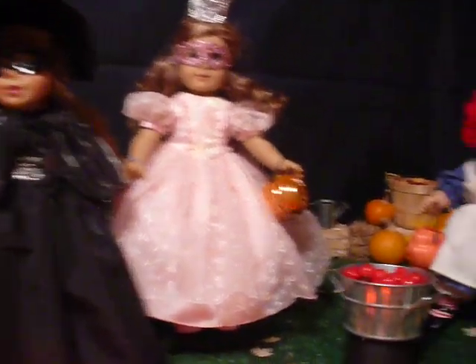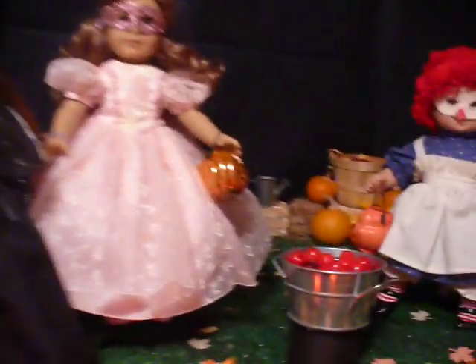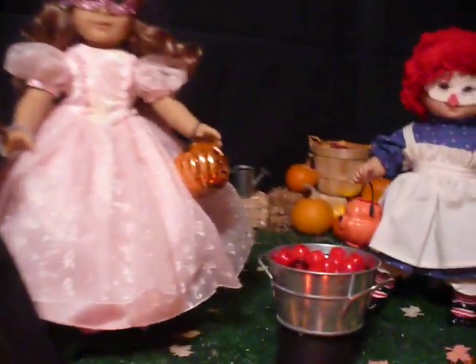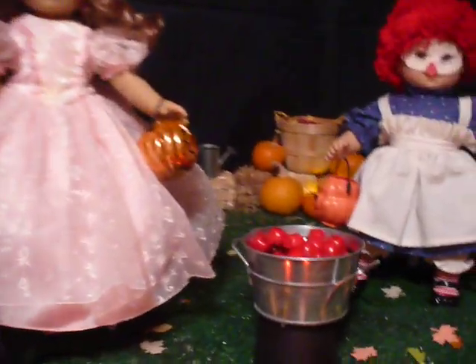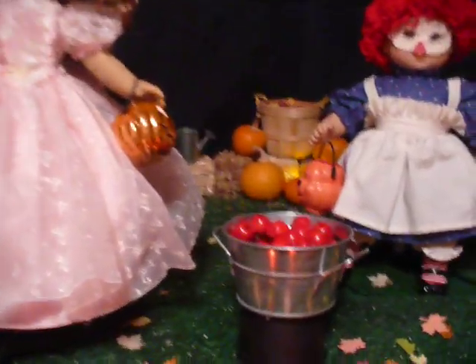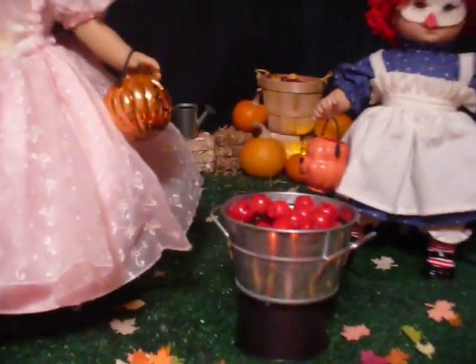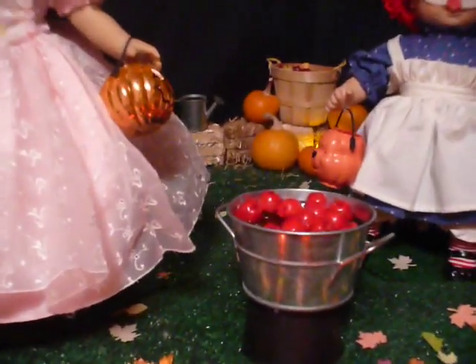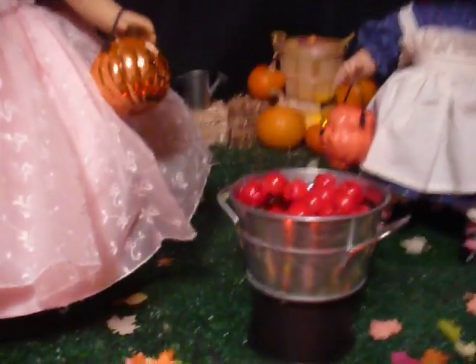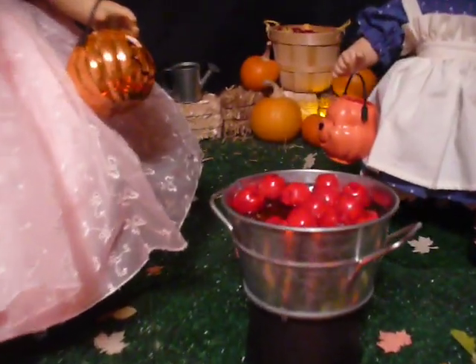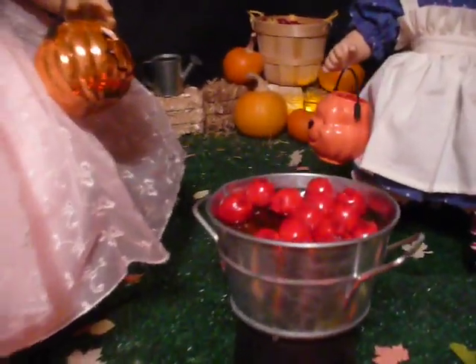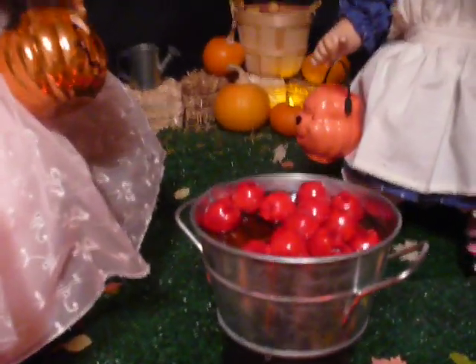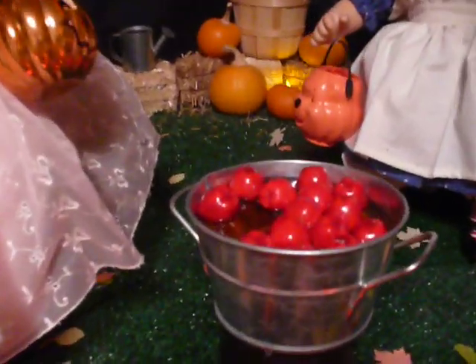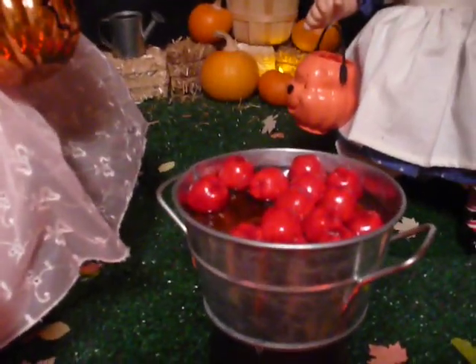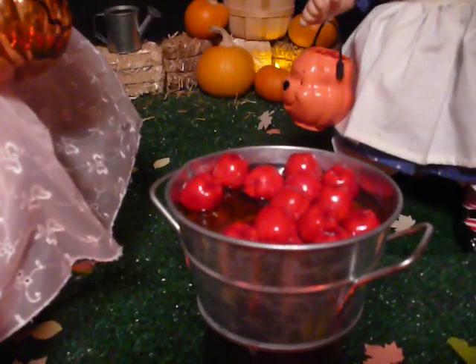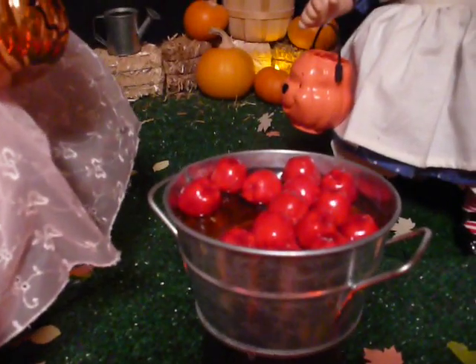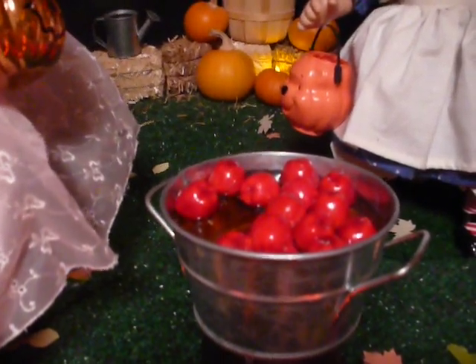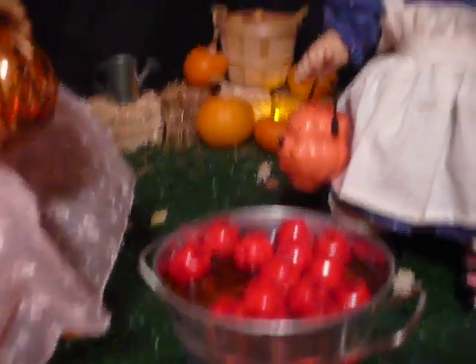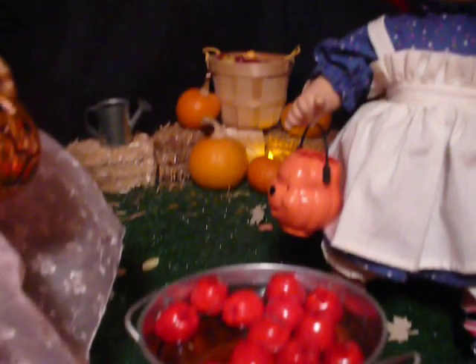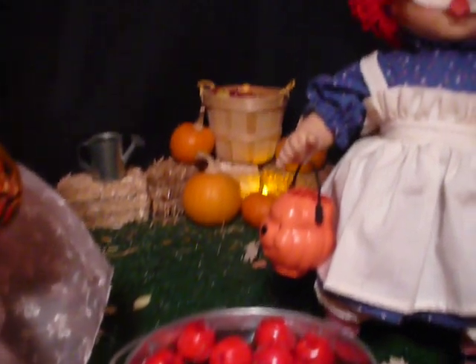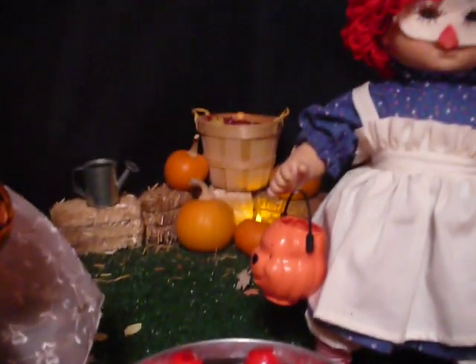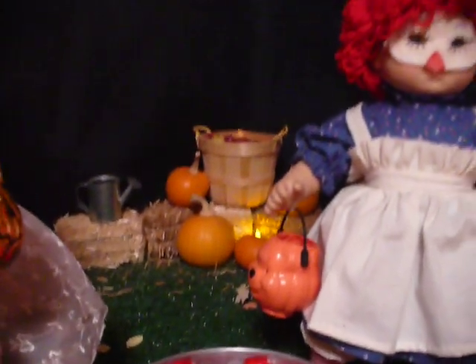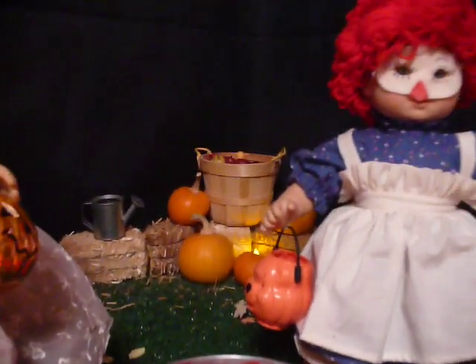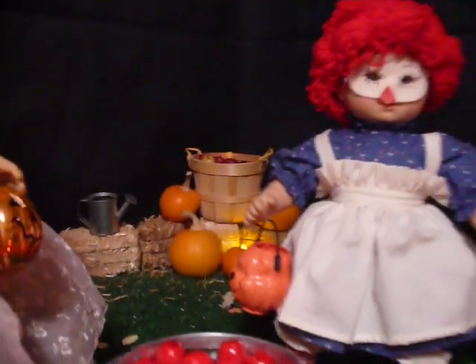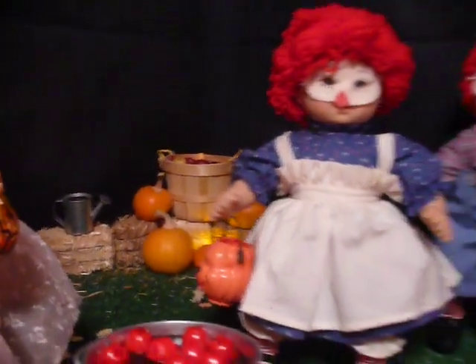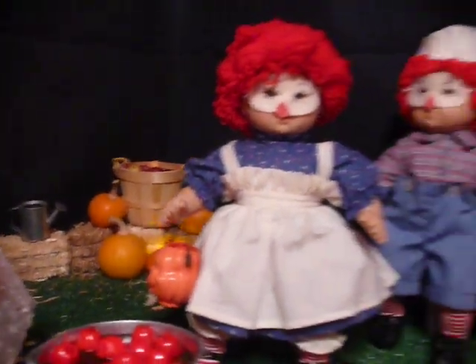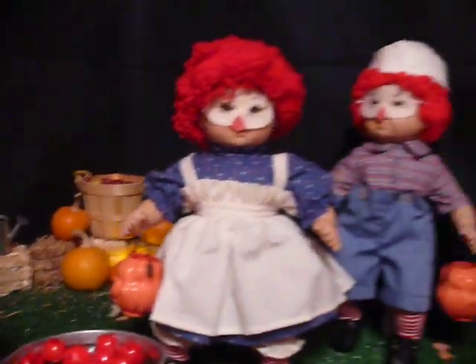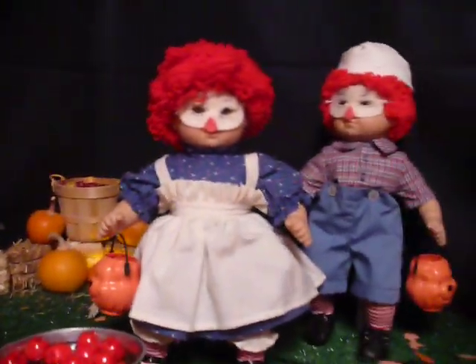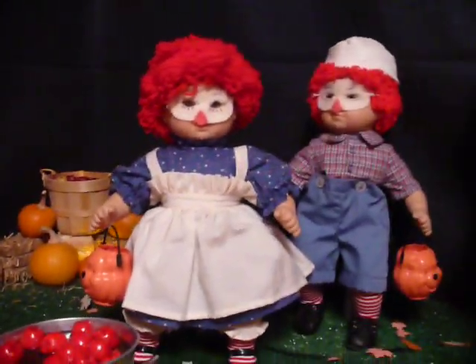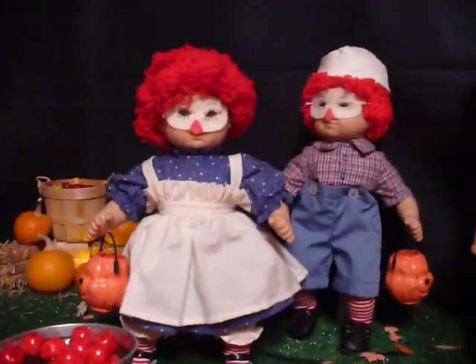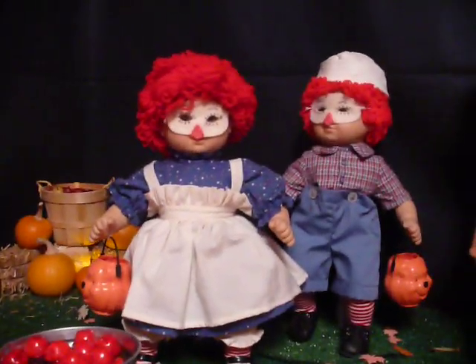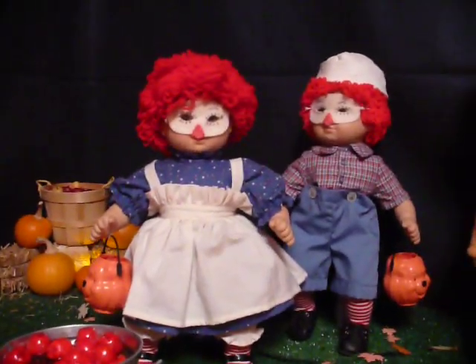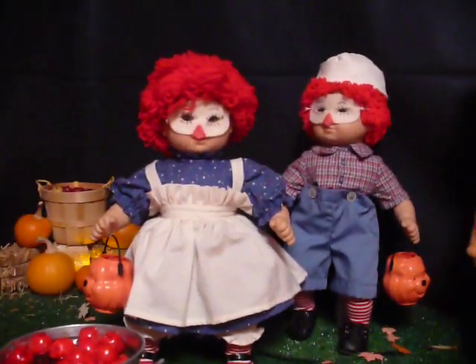See, they're going to have a party. Here's some apples they're going to bob for. Here's Raggedy Ann and Andy.